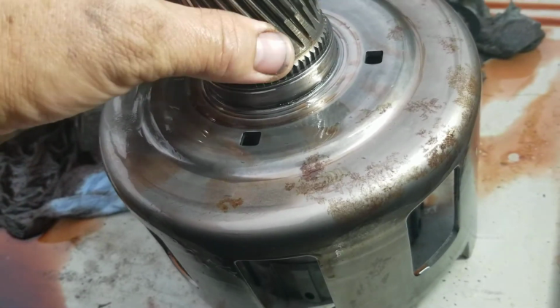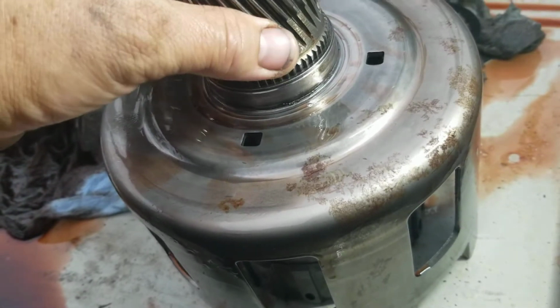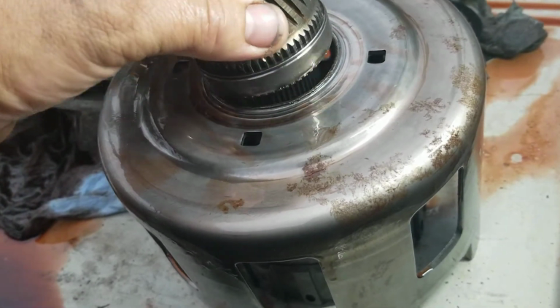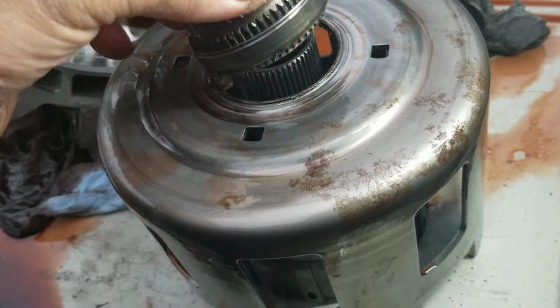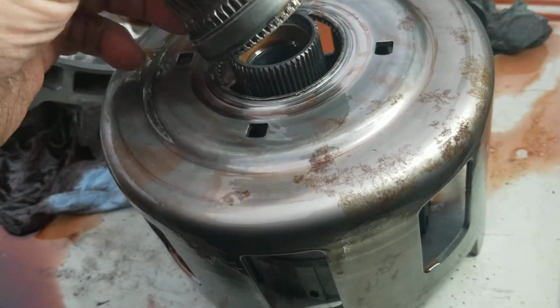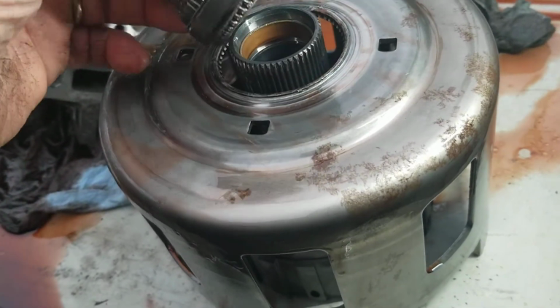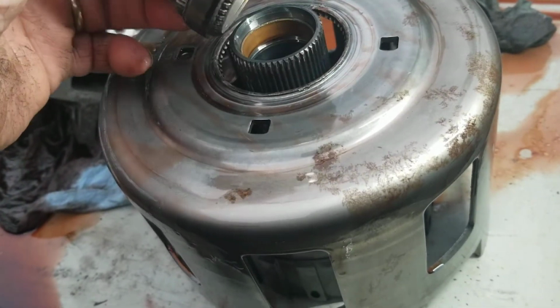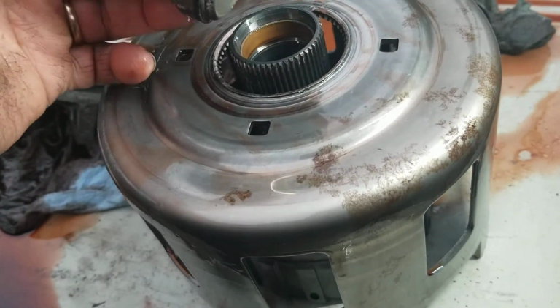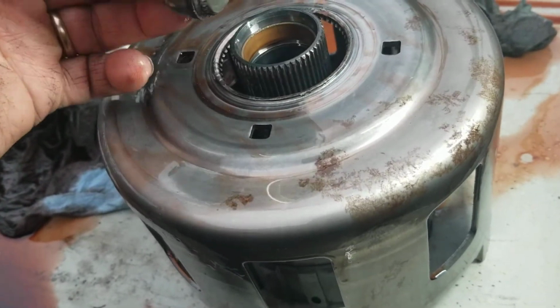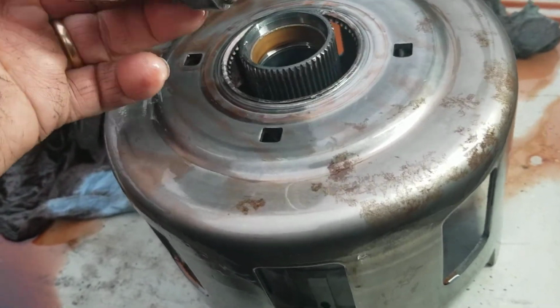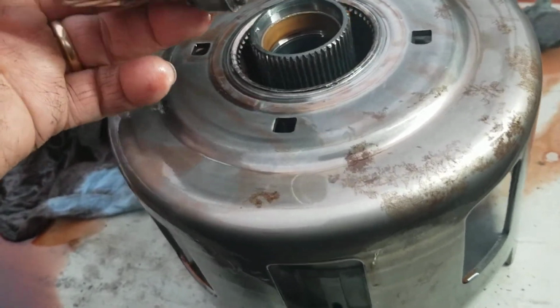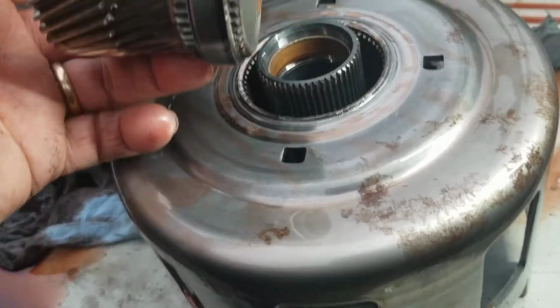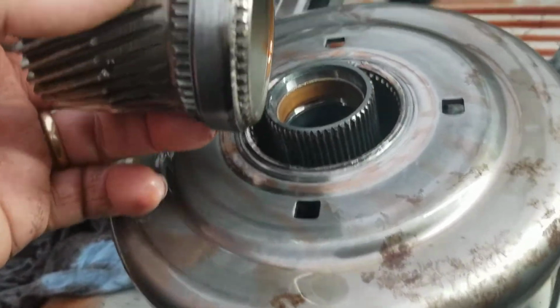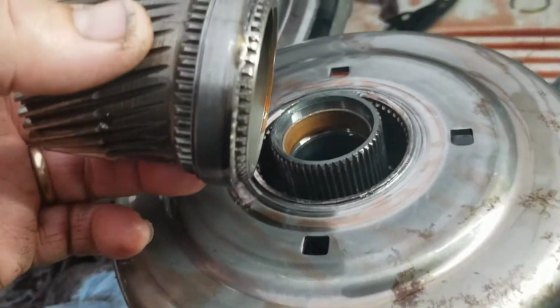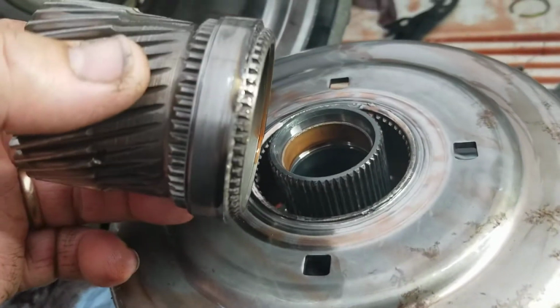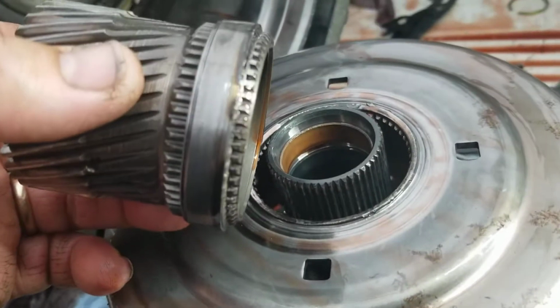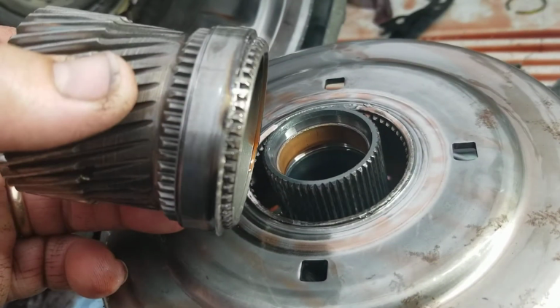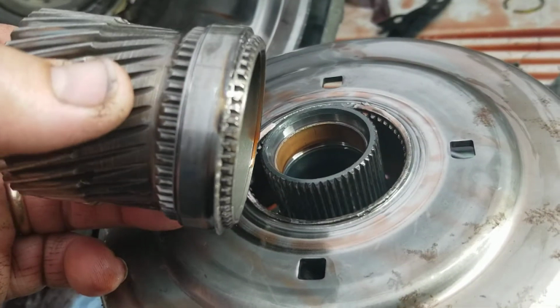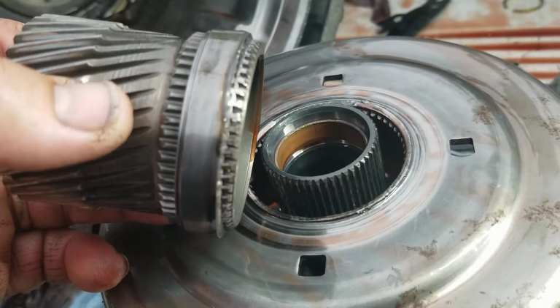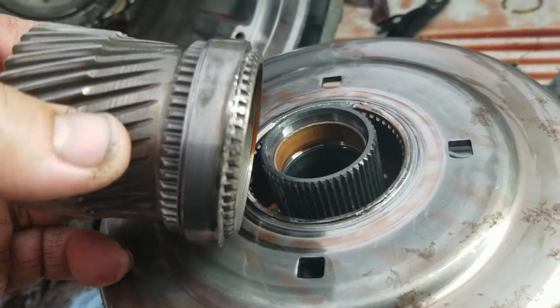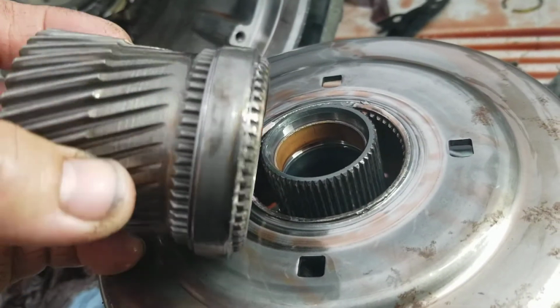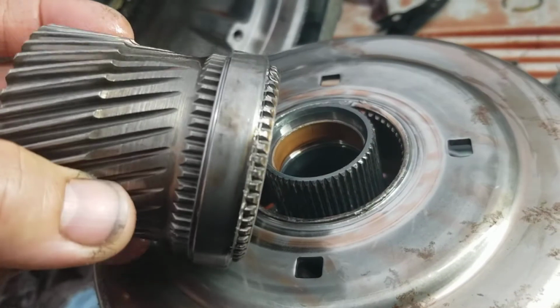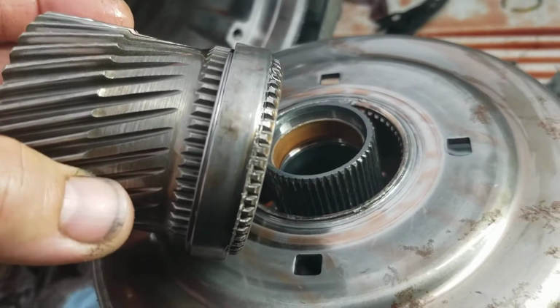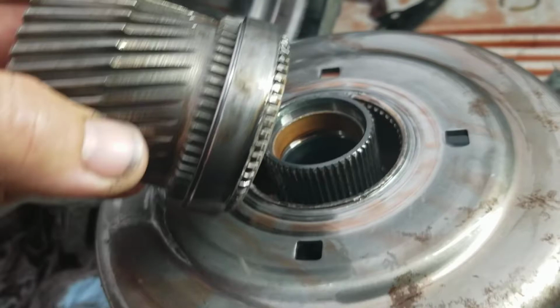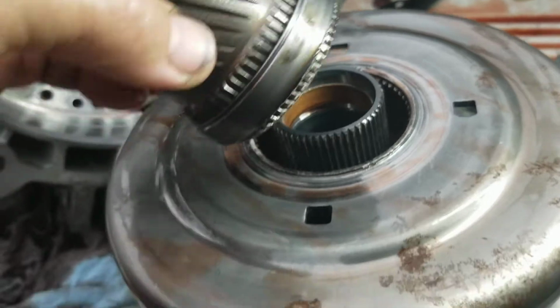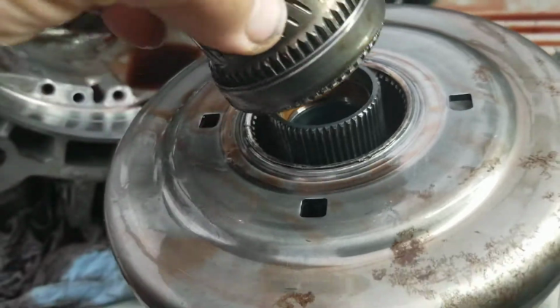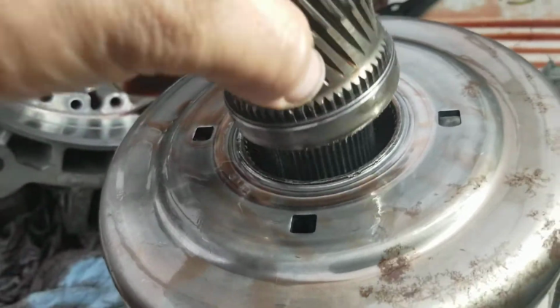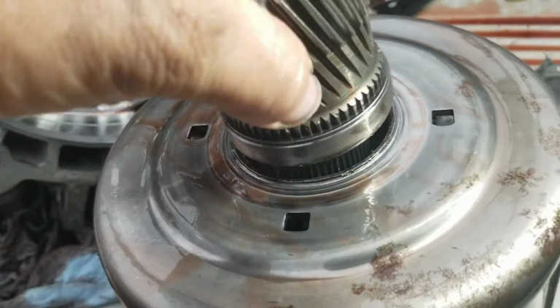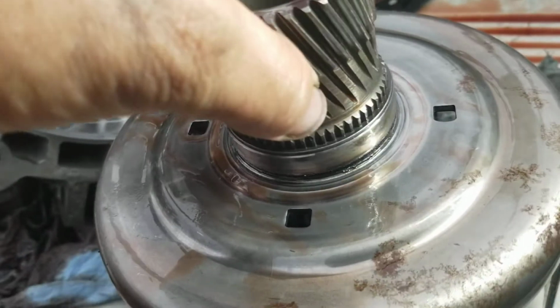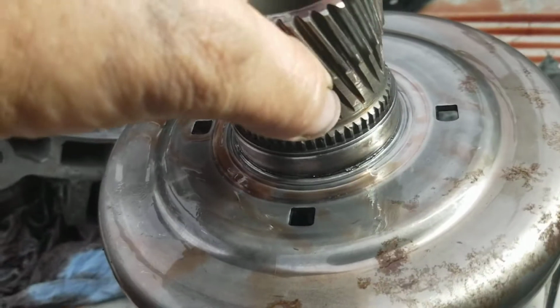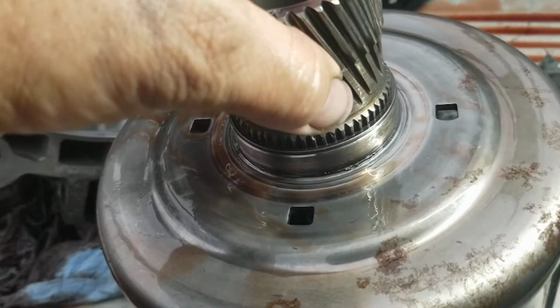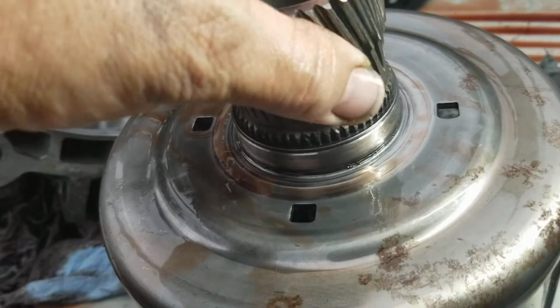But it's busted clean off. See how that is? Busted clean off.